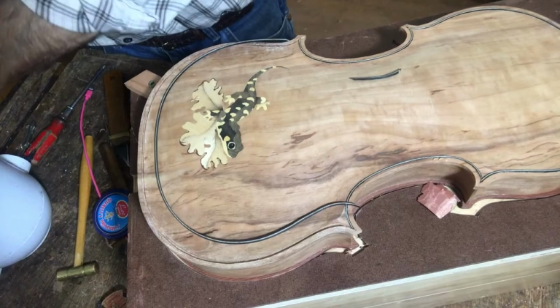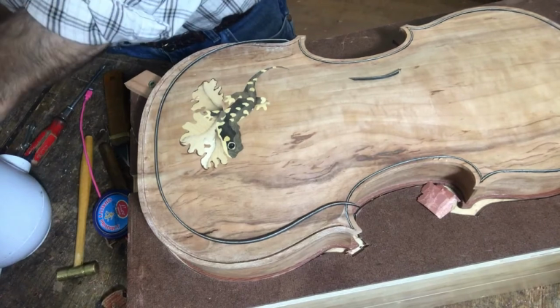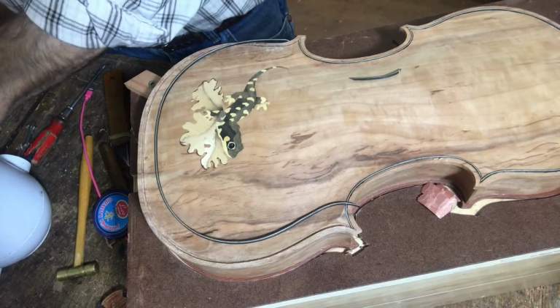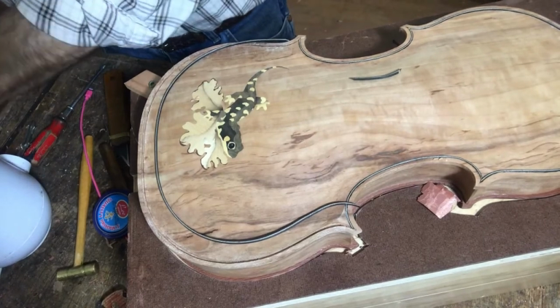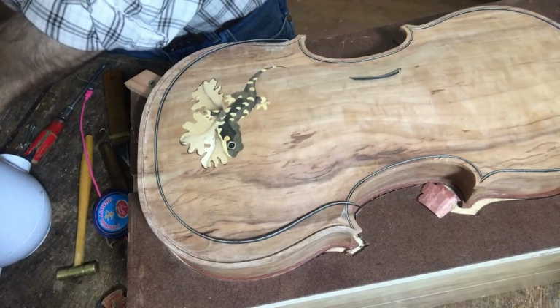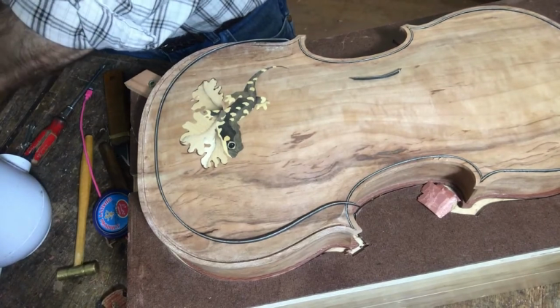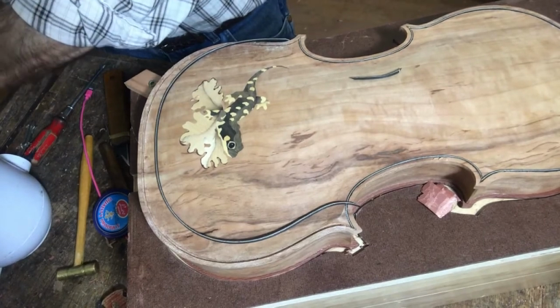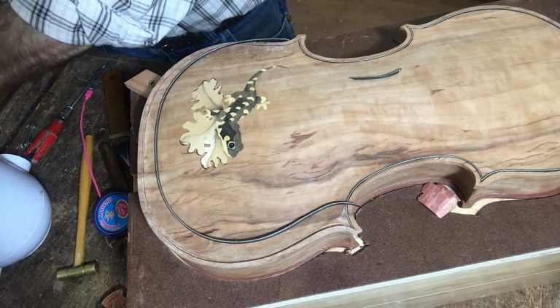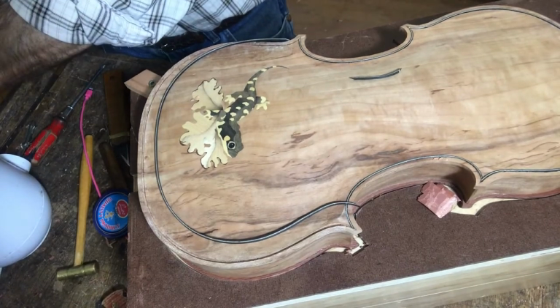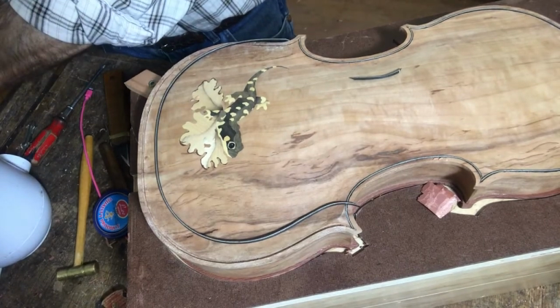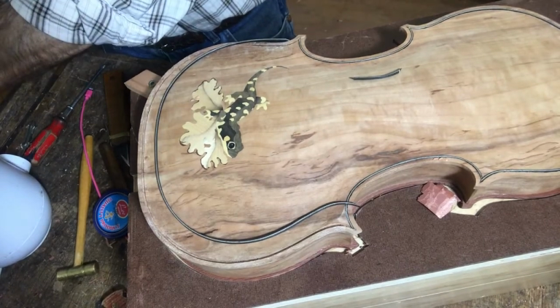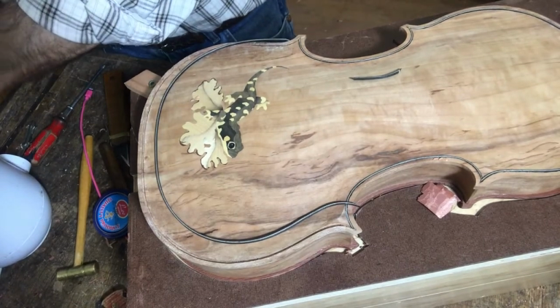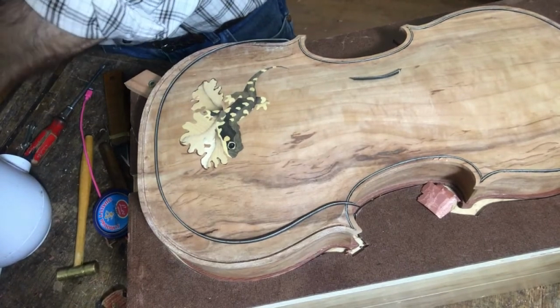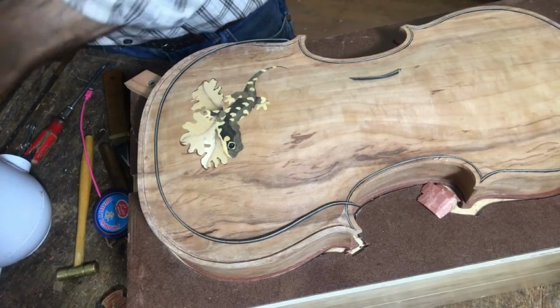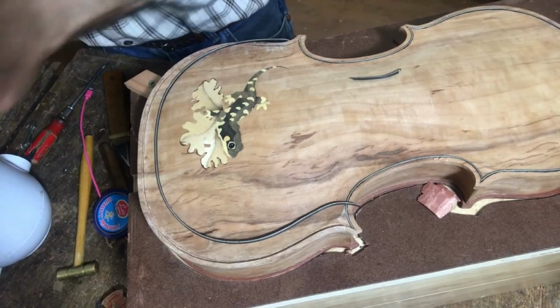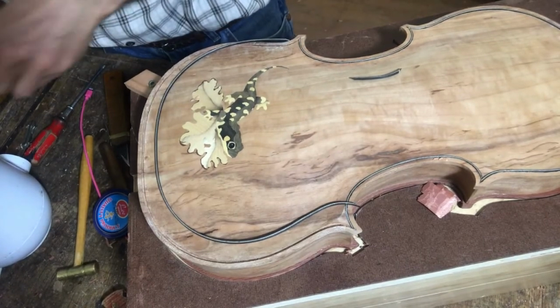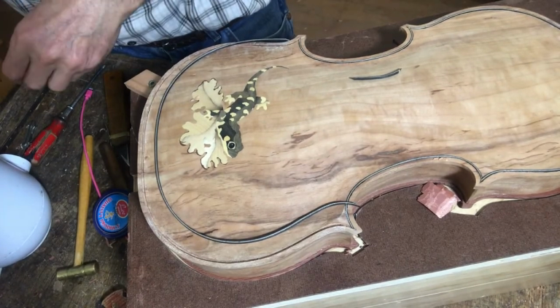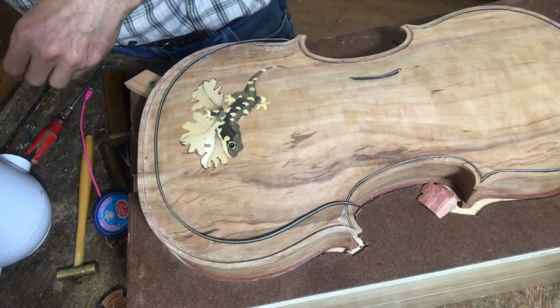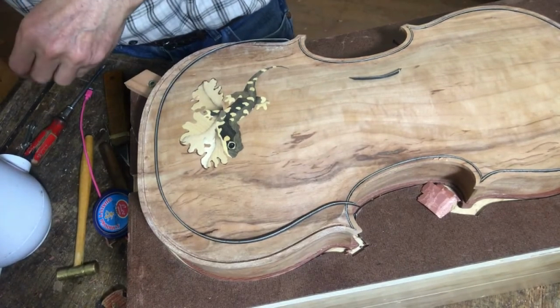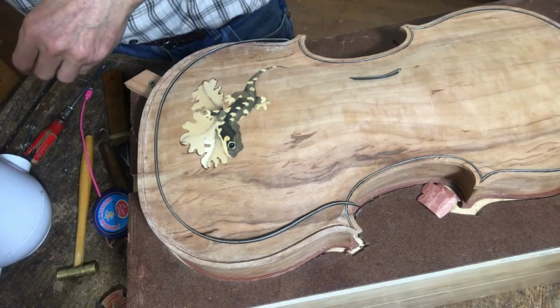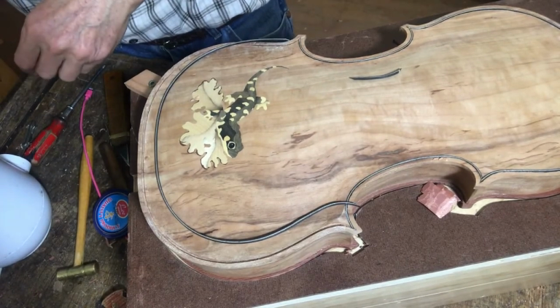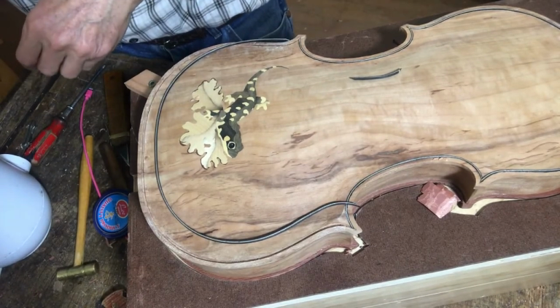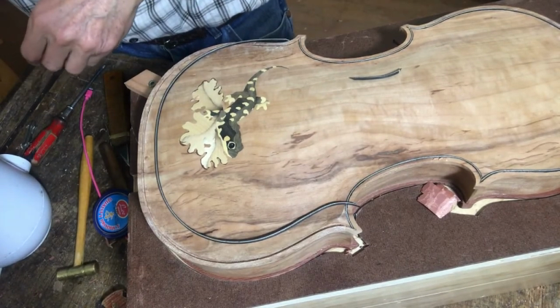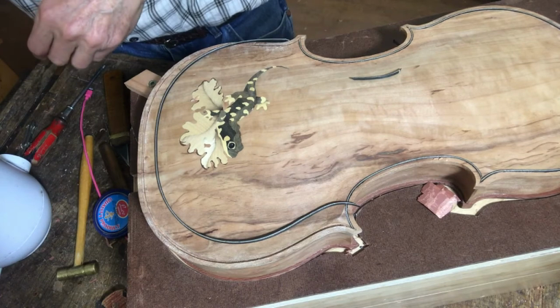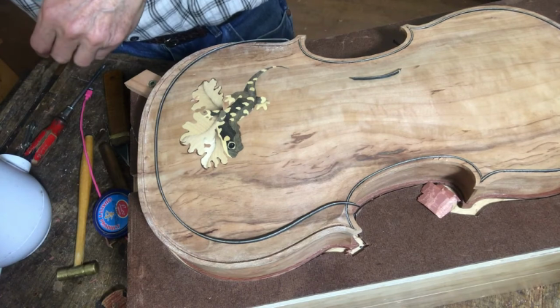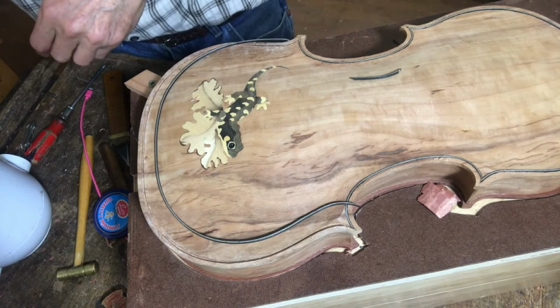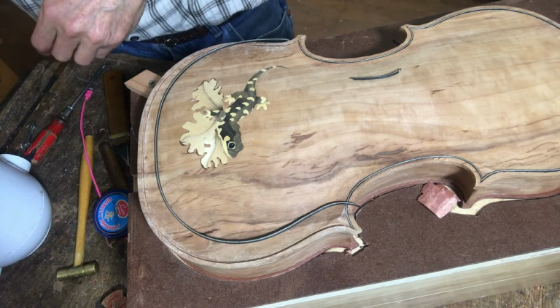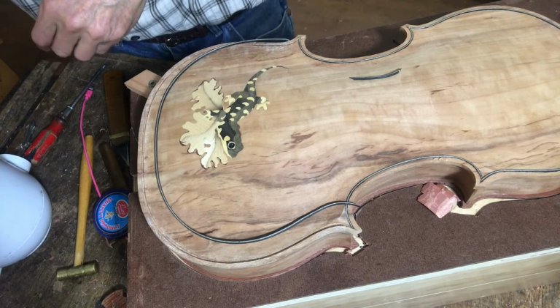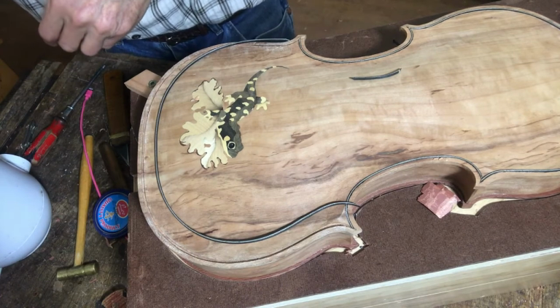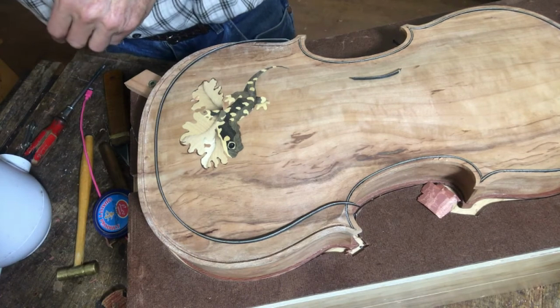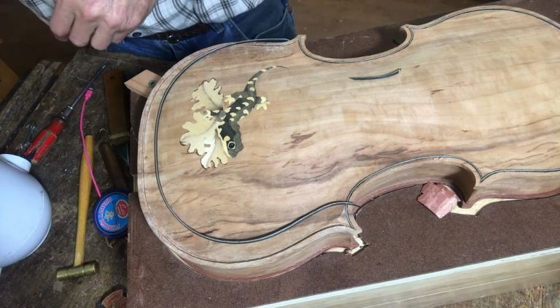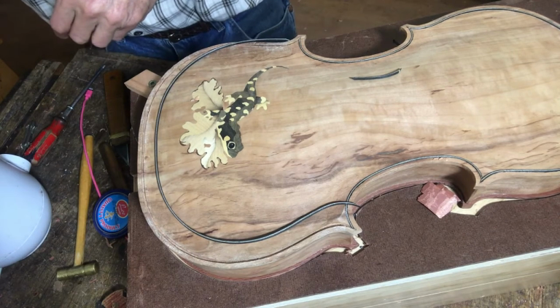In this video I'm going to show you how I inlay the purfling and I'll be putting the finishing touches on the violin body.